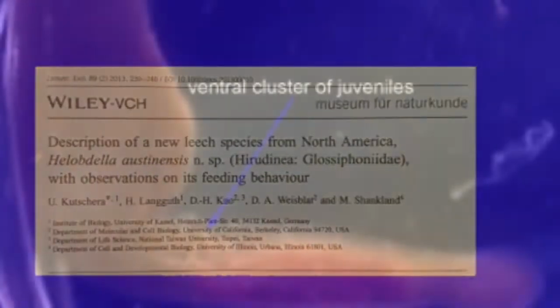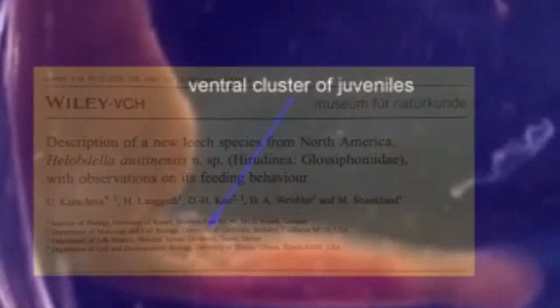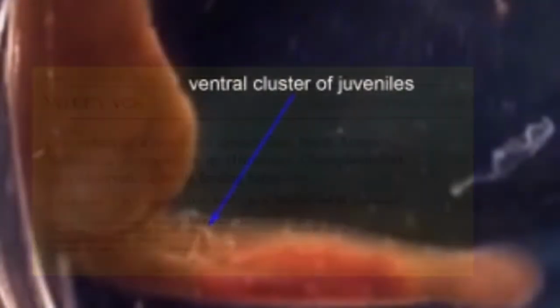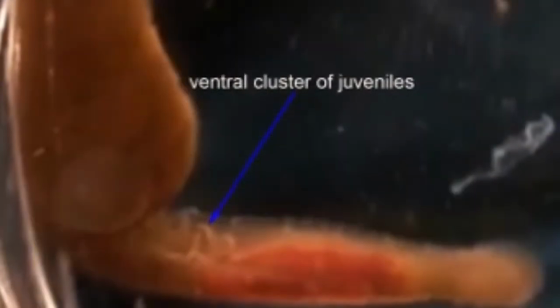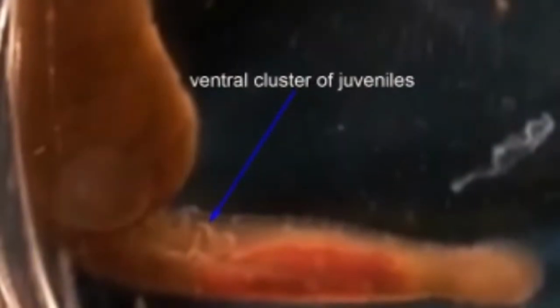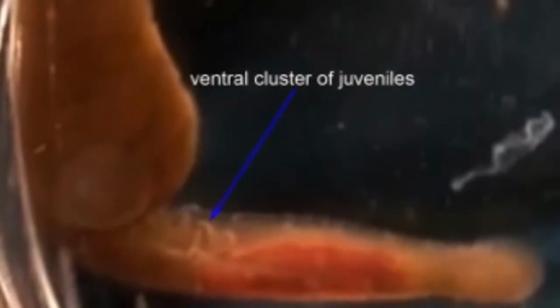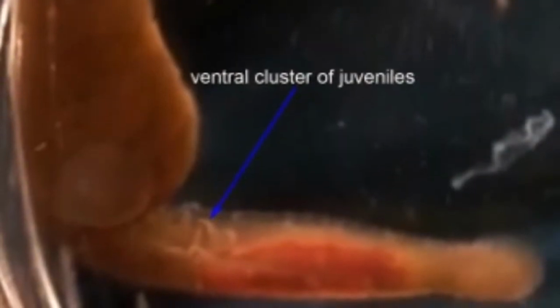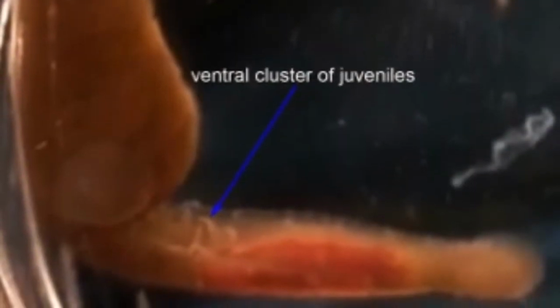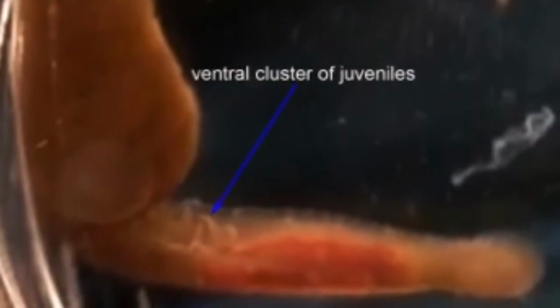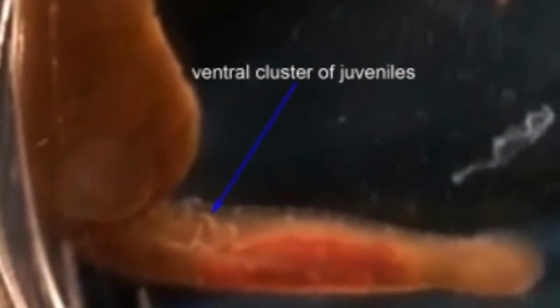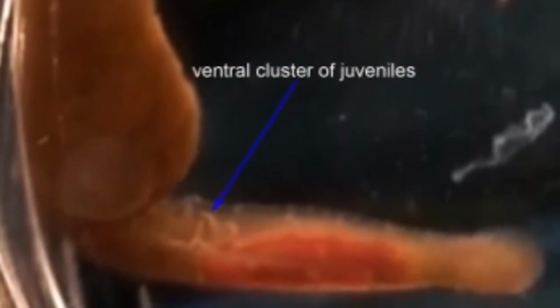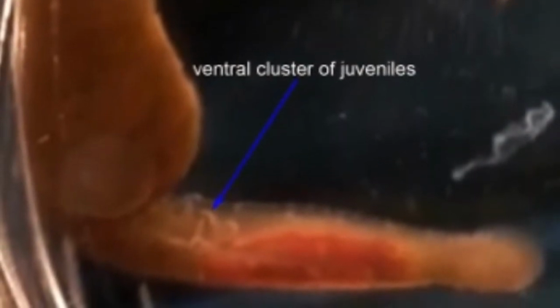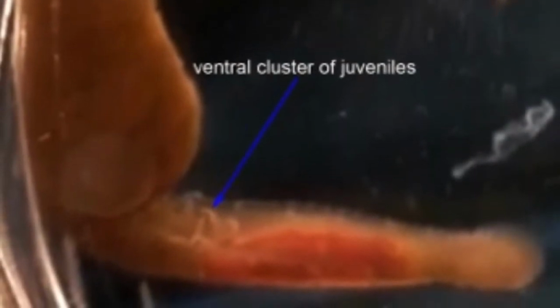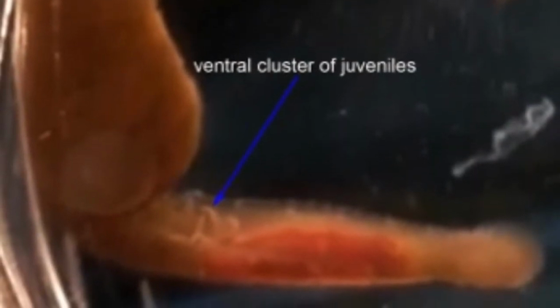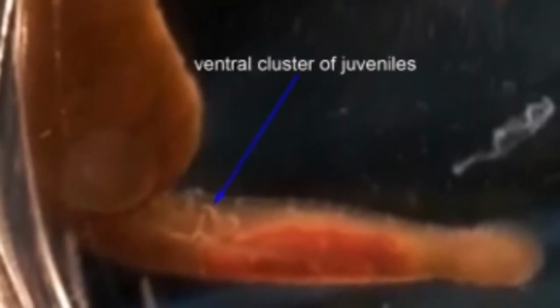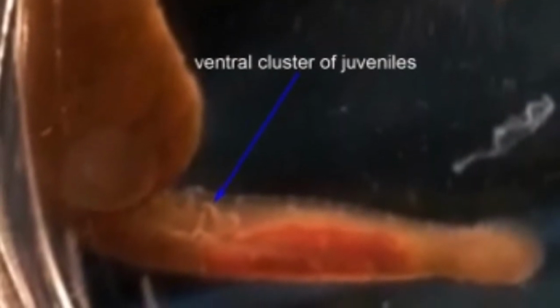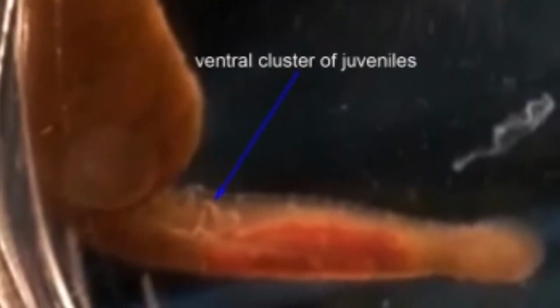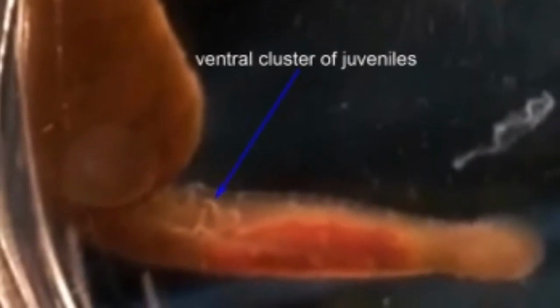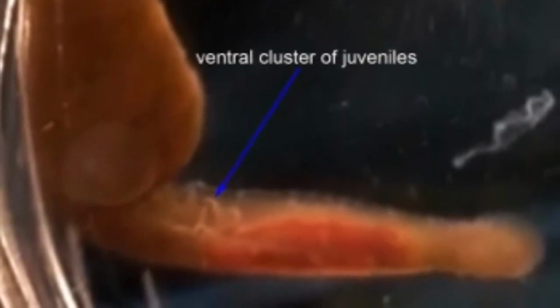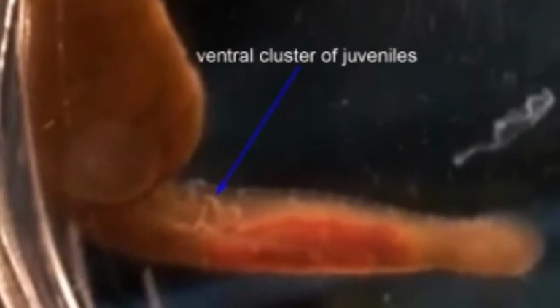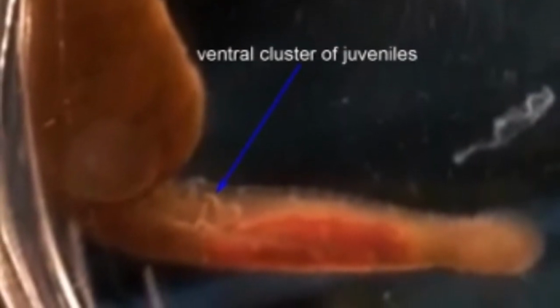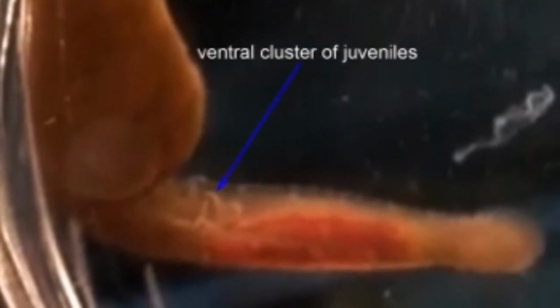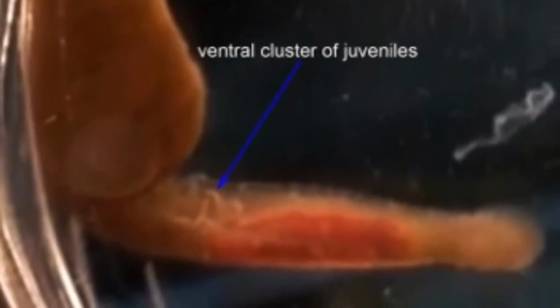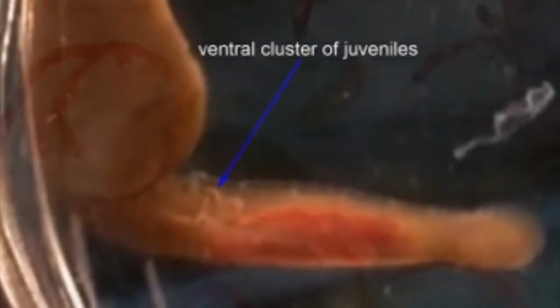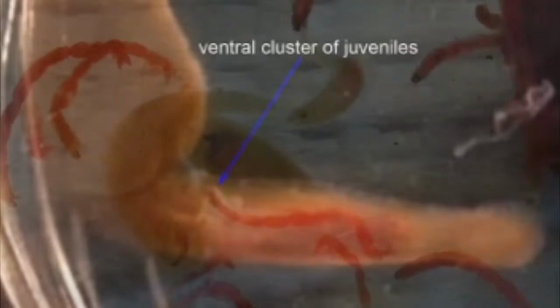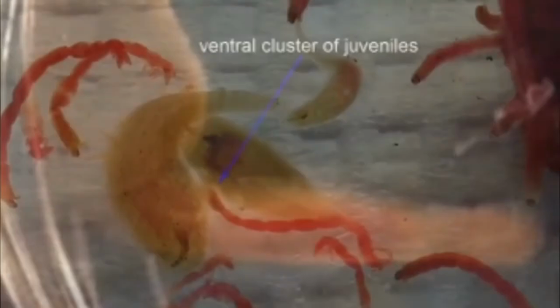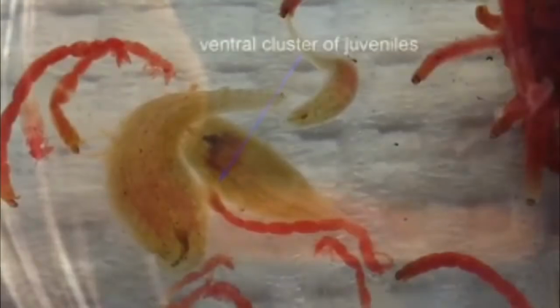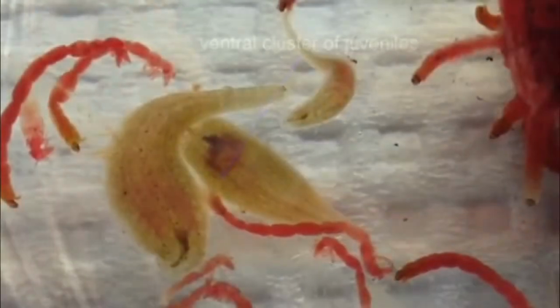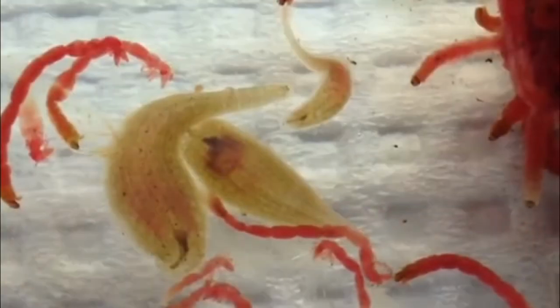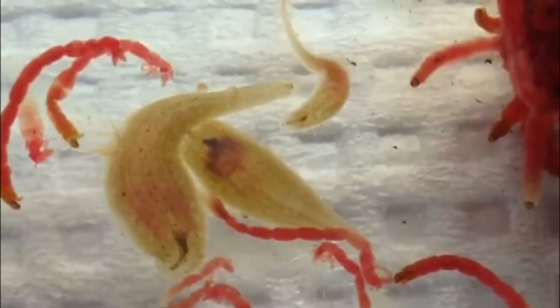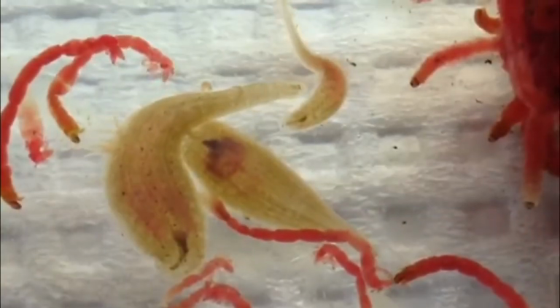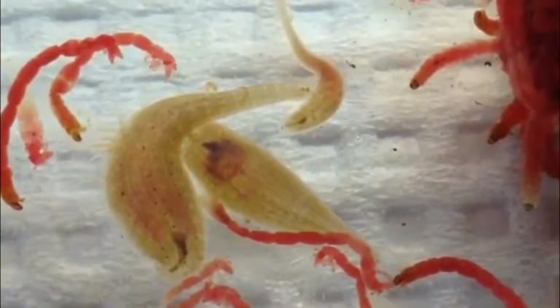You'll notice that they are animals that have parental care. They carry ventral clusters of juveniles around with them.